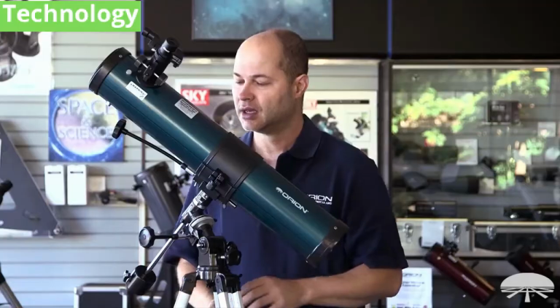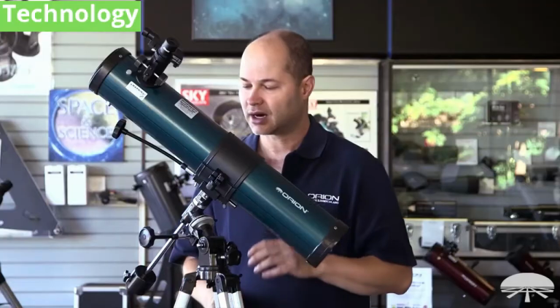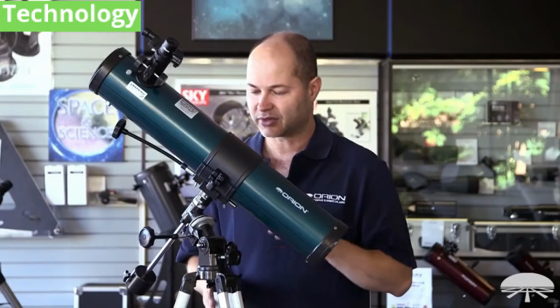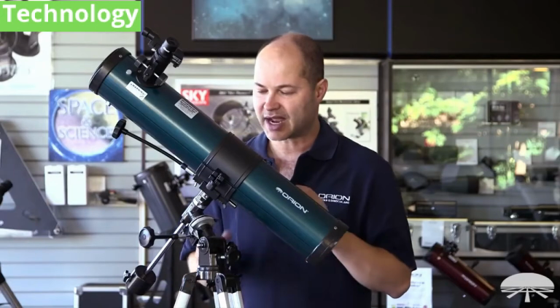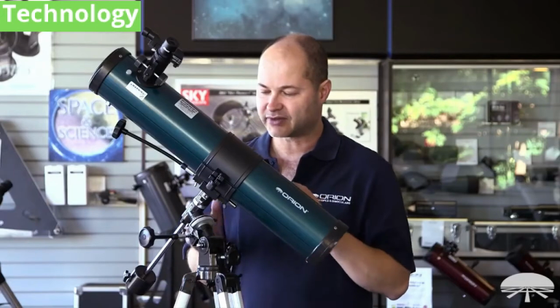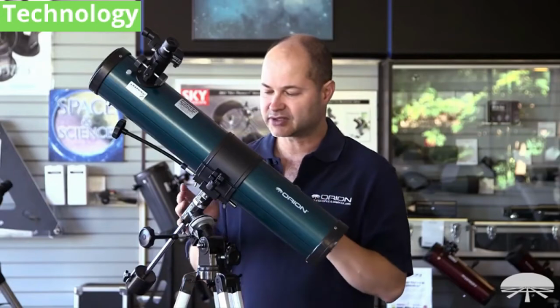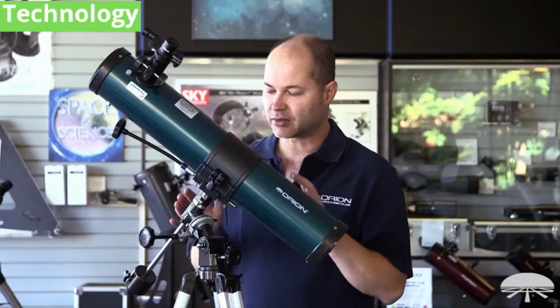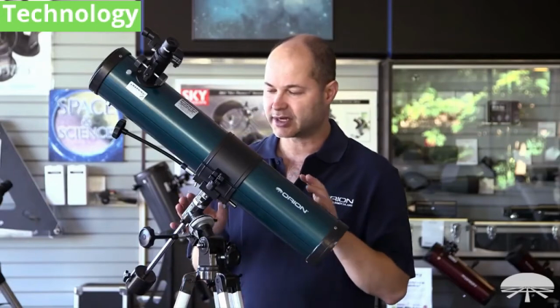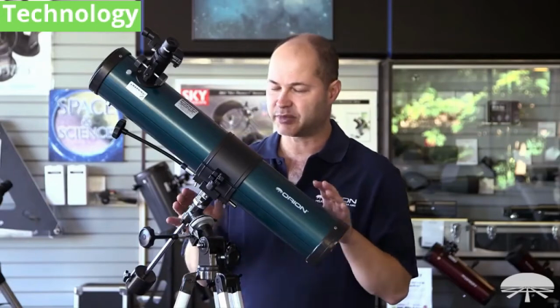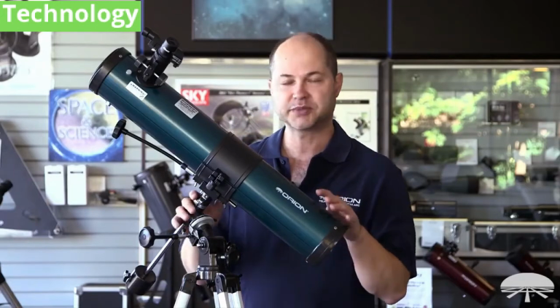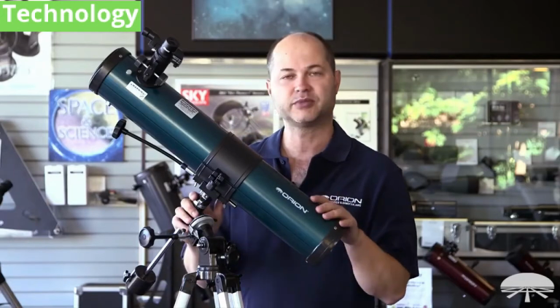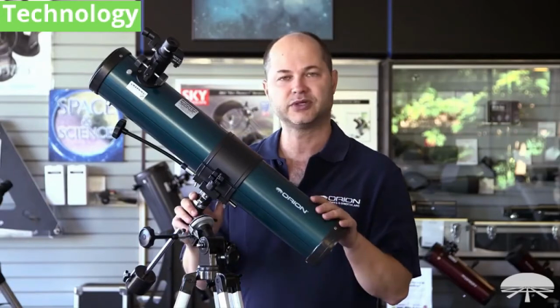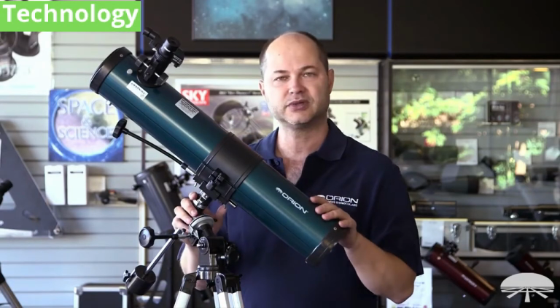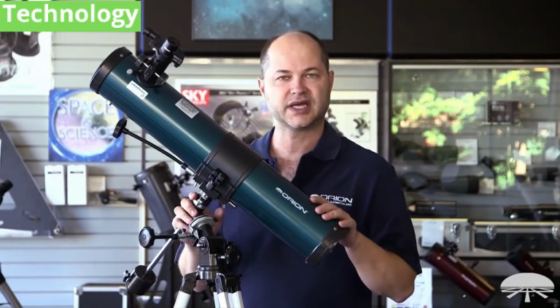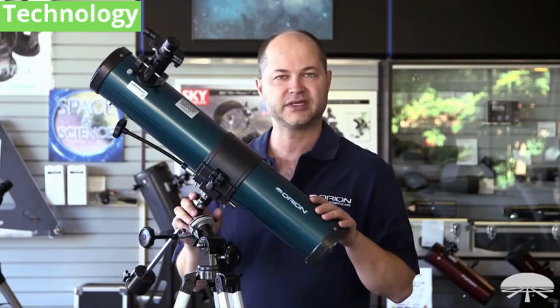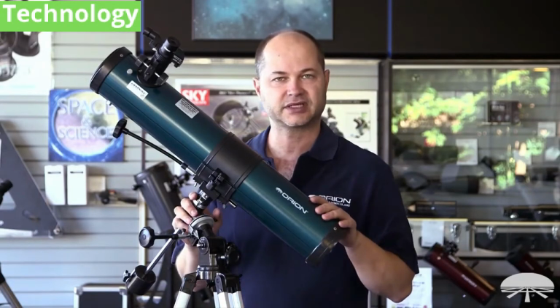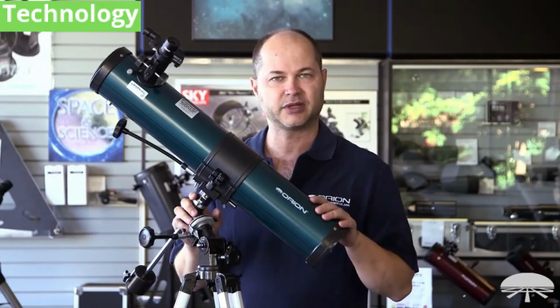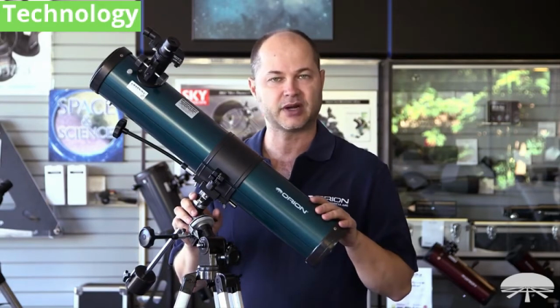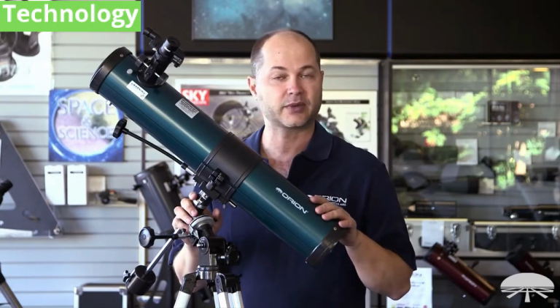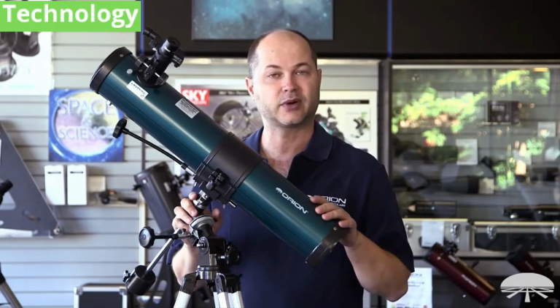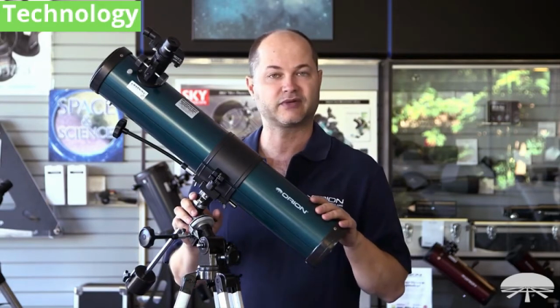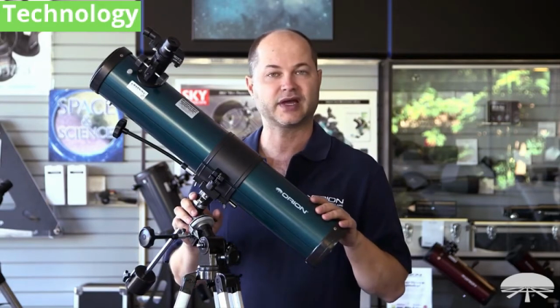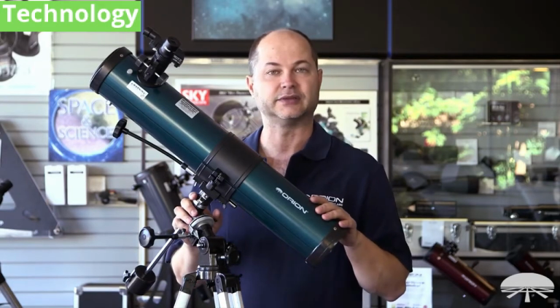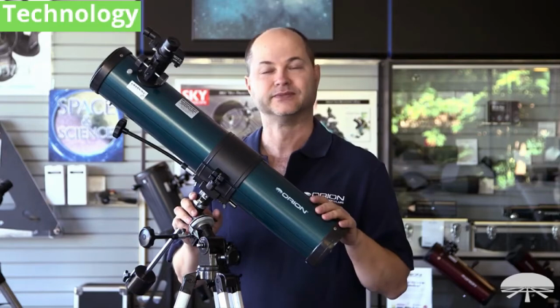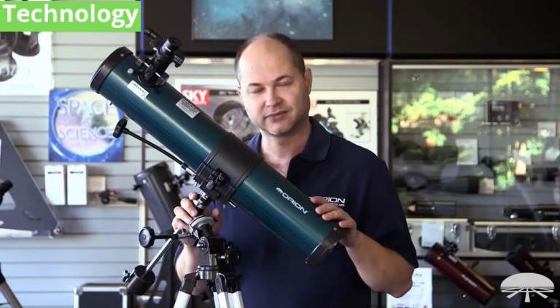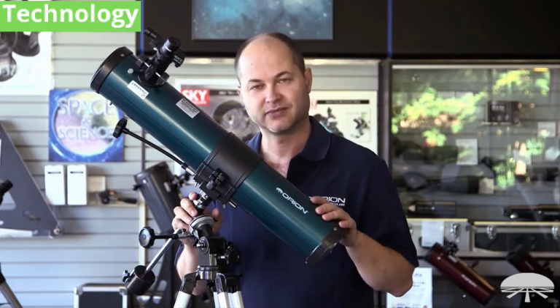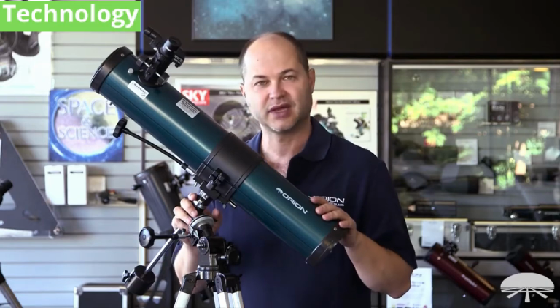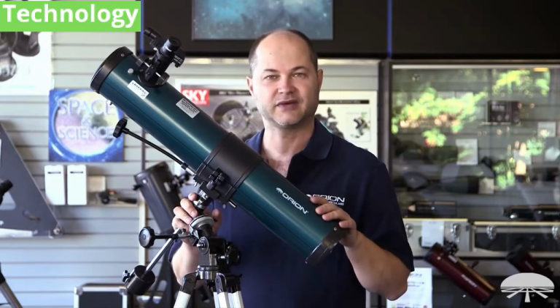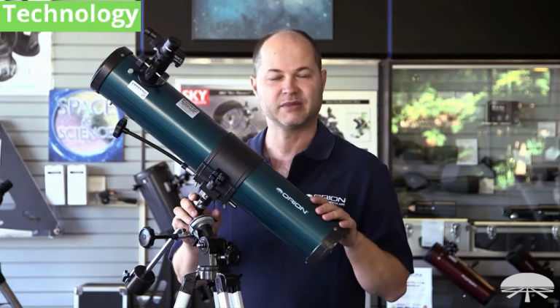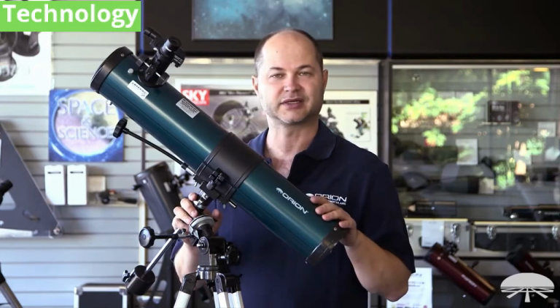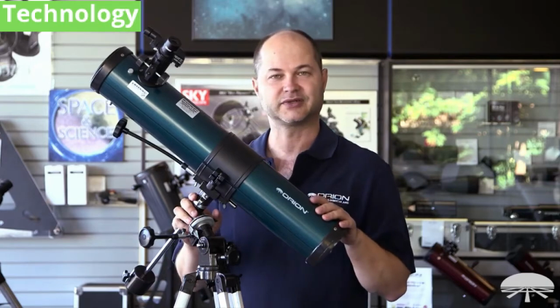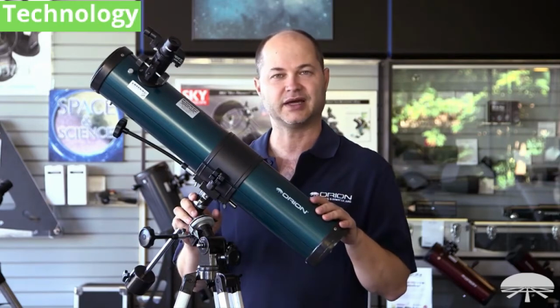Well, there you have it. This is the Orion Space Probe II 76-millimeter Equatorial Reflector. Thank you very much. Clear skies.